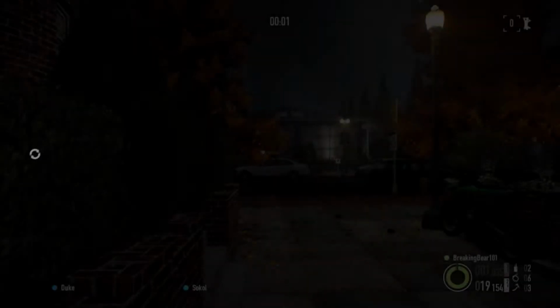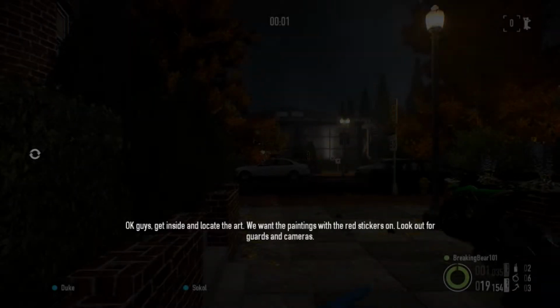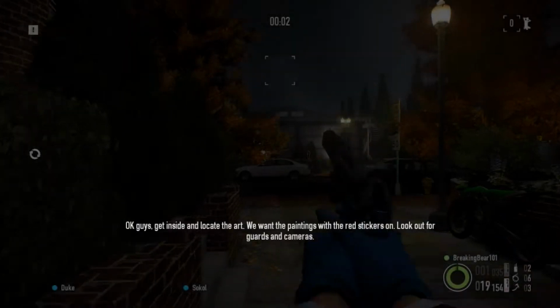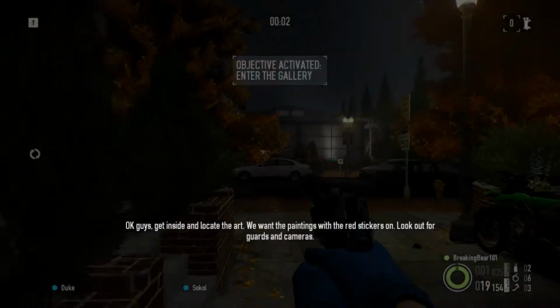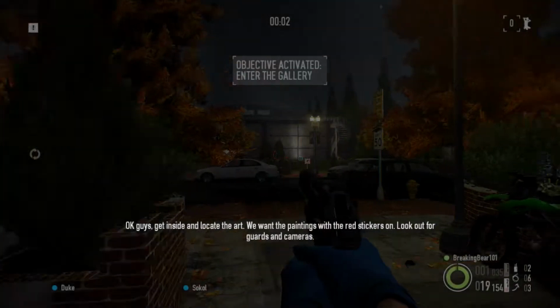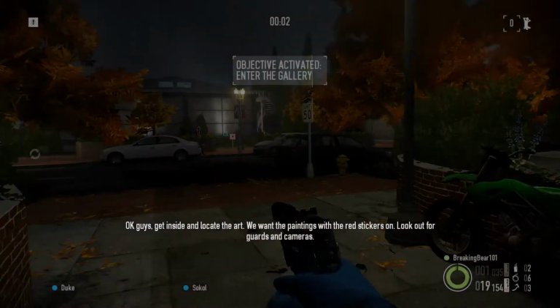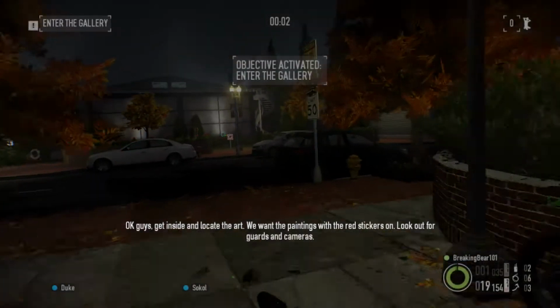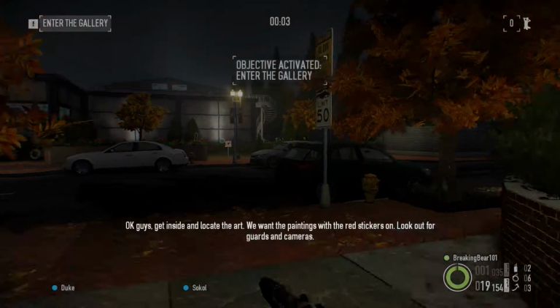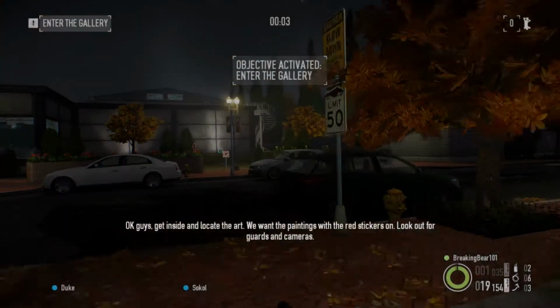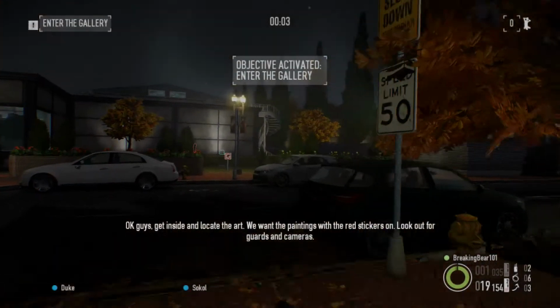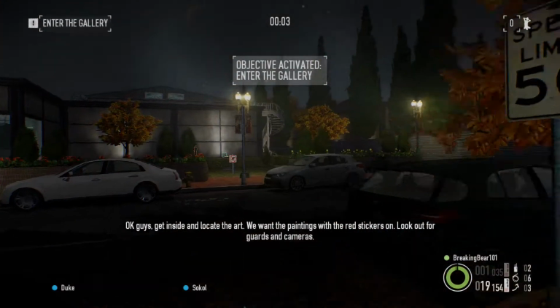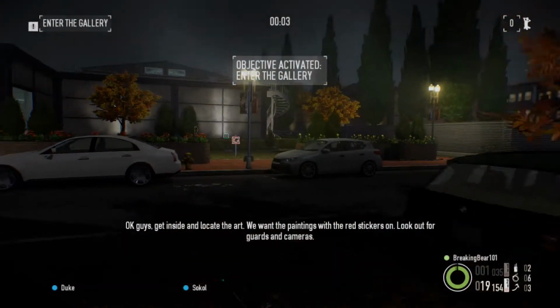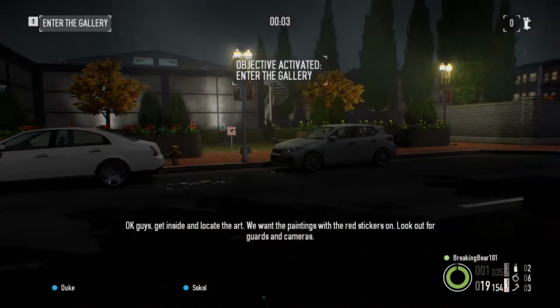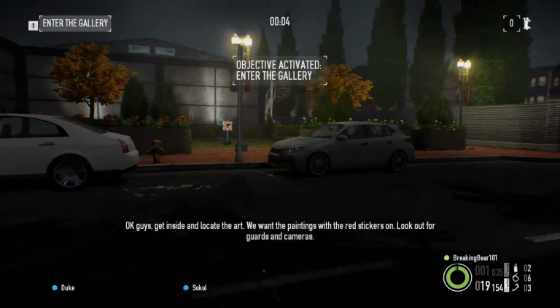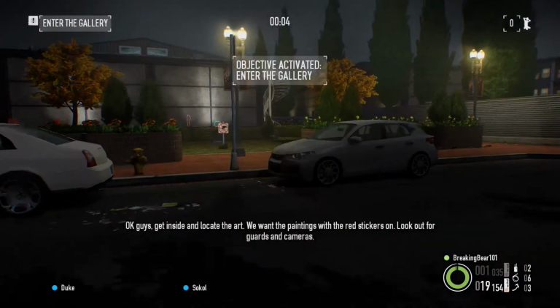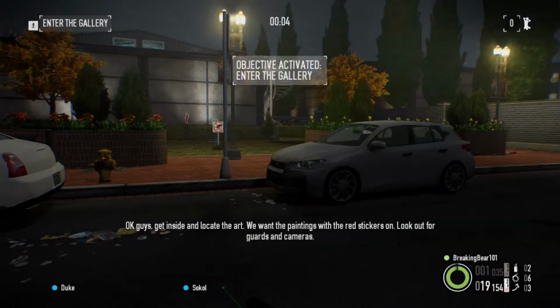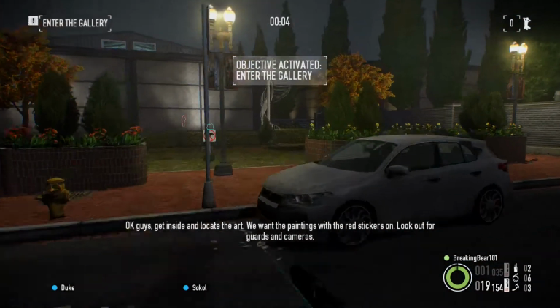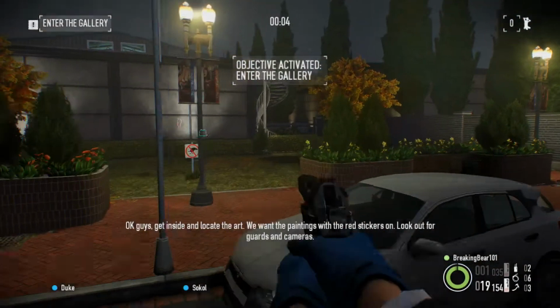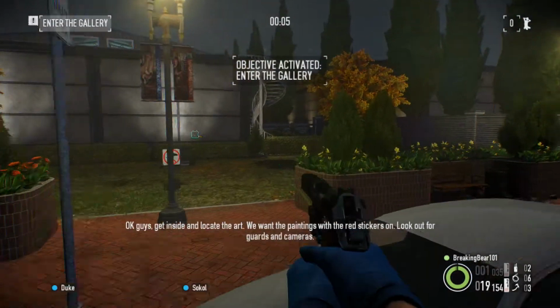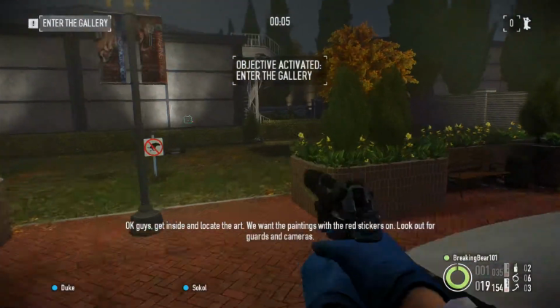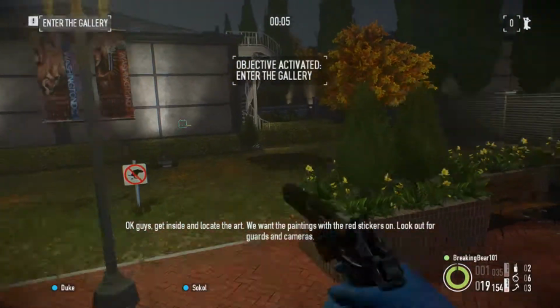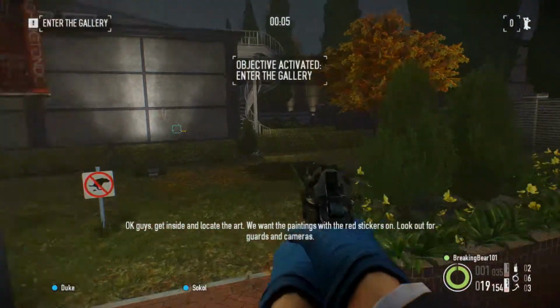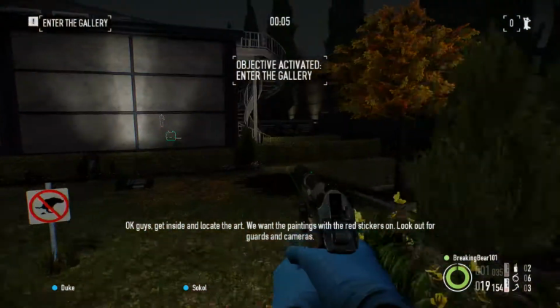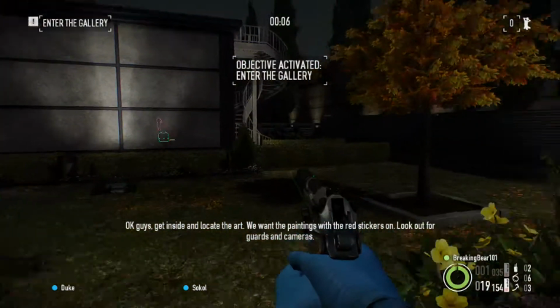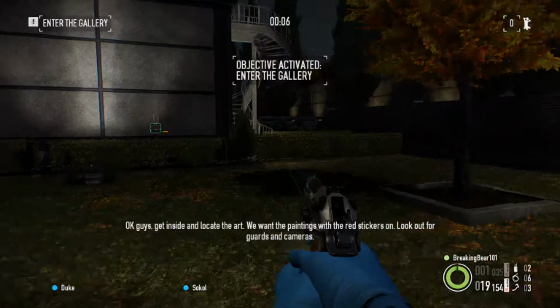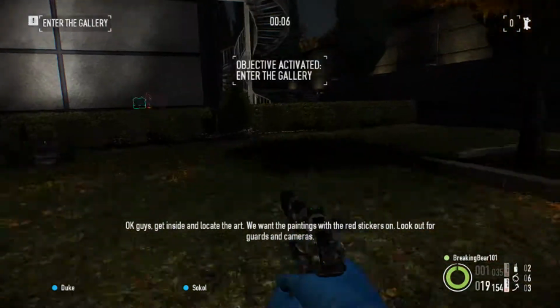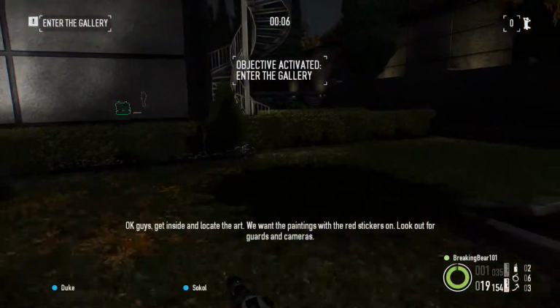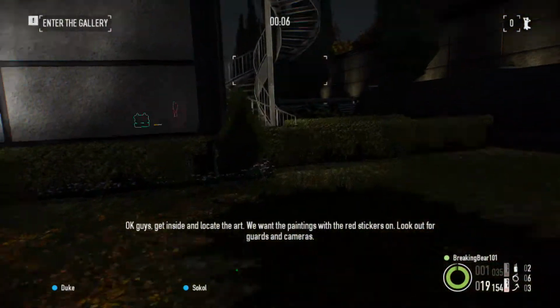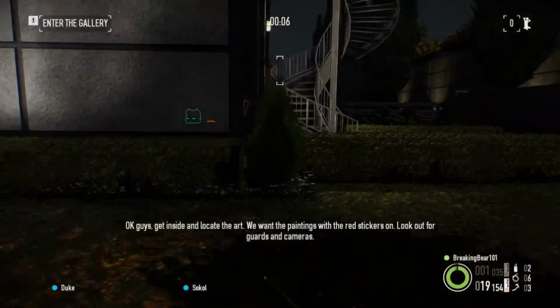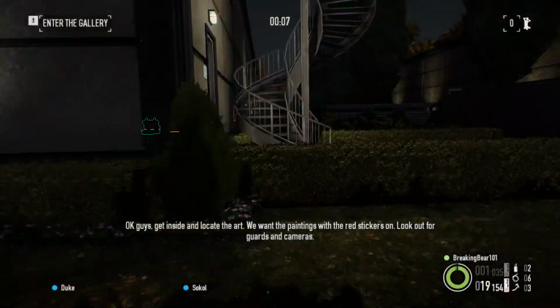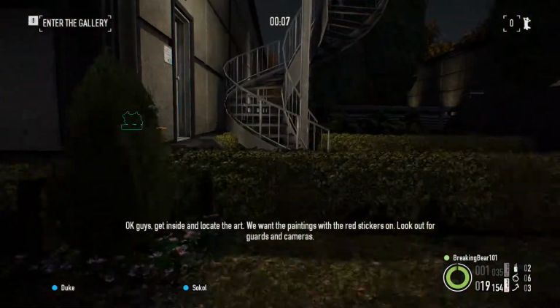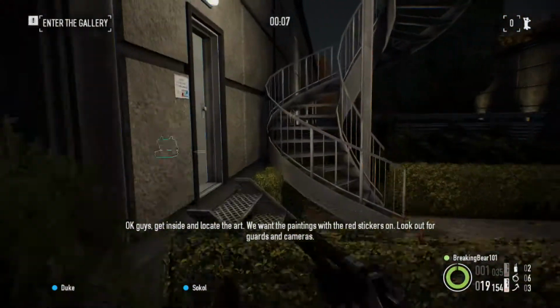Okay guys, get inside and locate the art. We want the paintings with the red stickers on. Look out for guards and cameras.